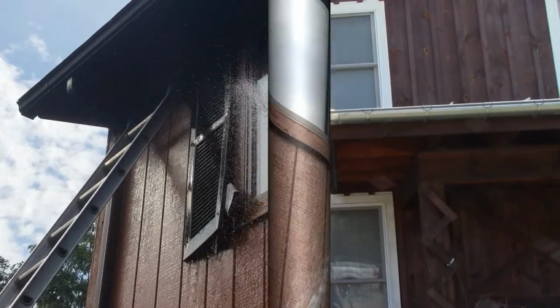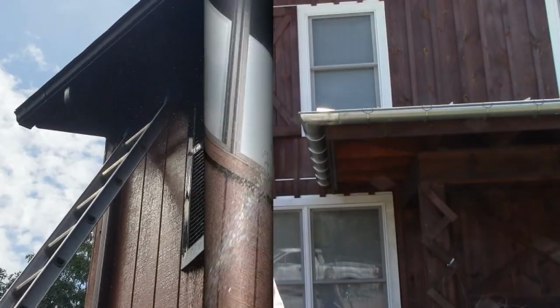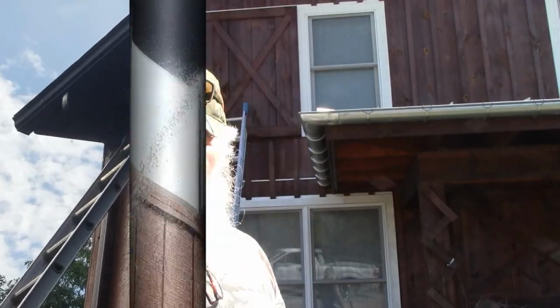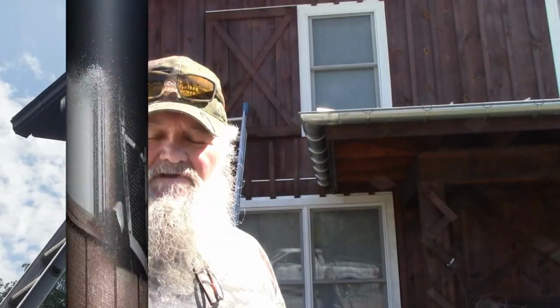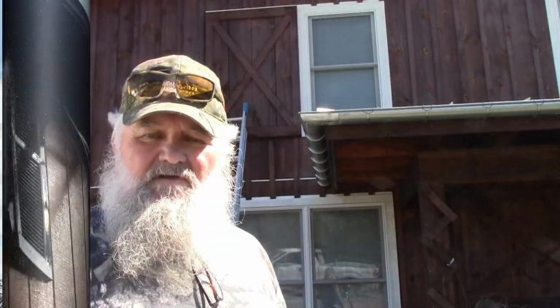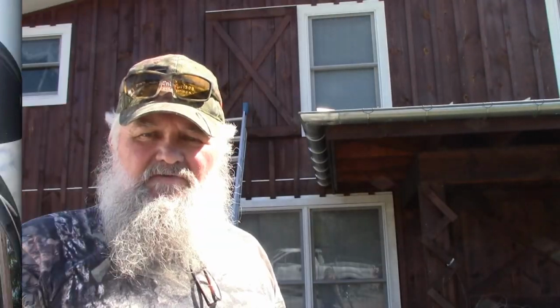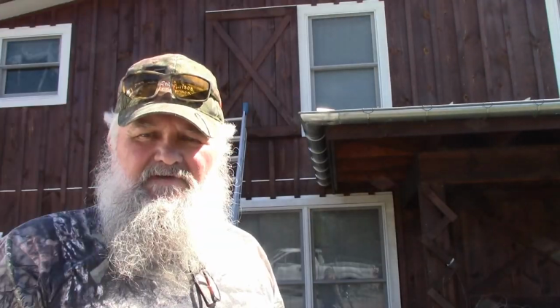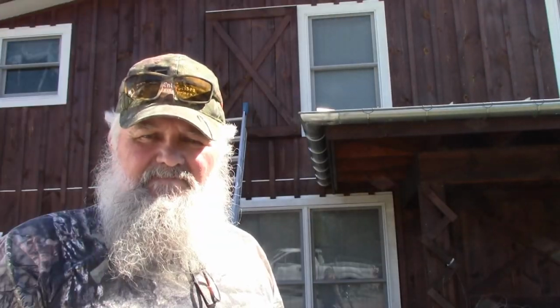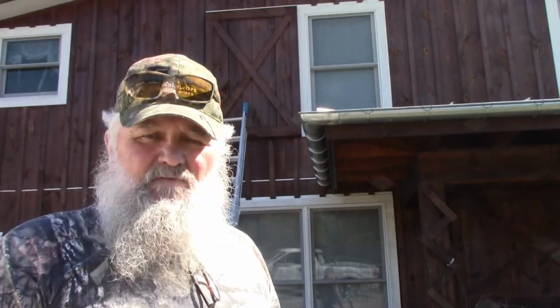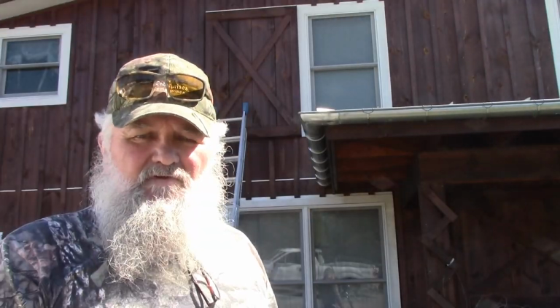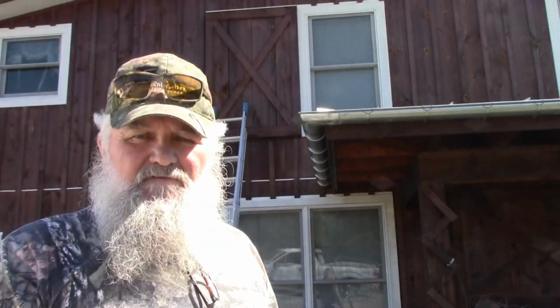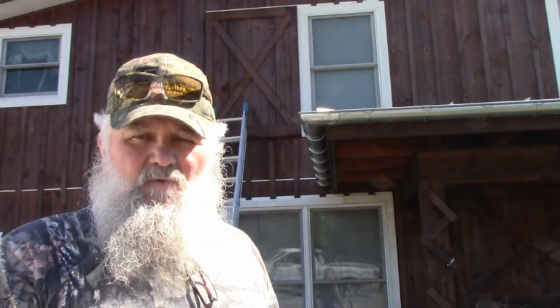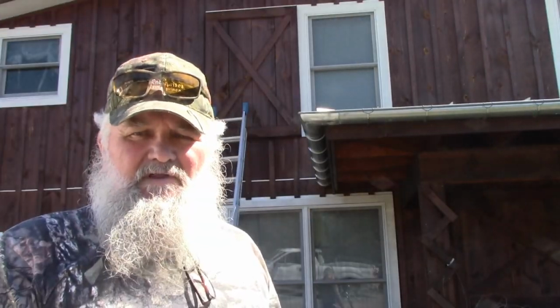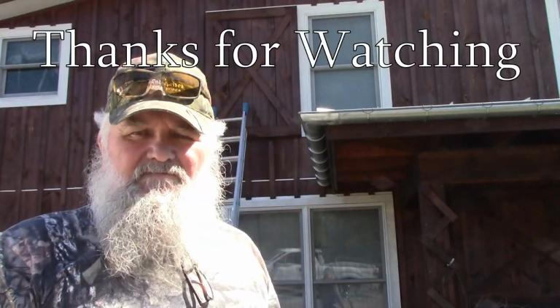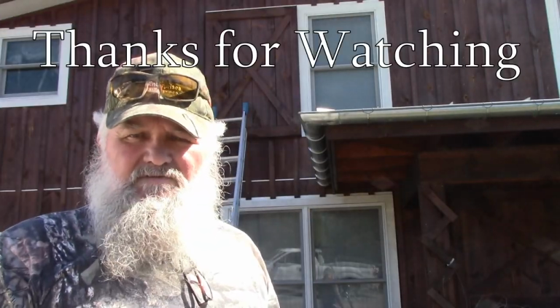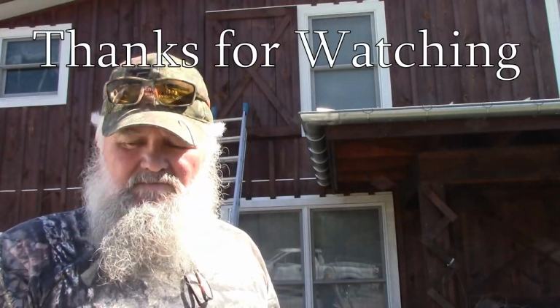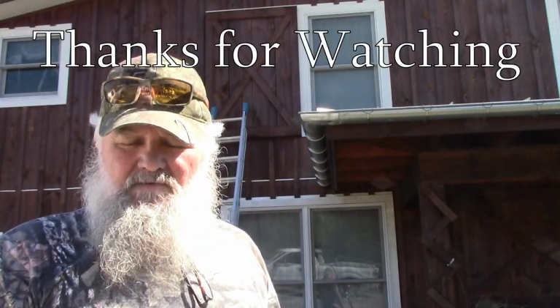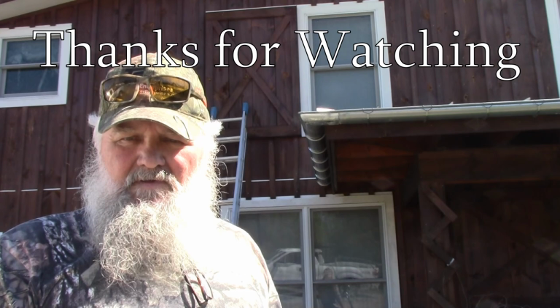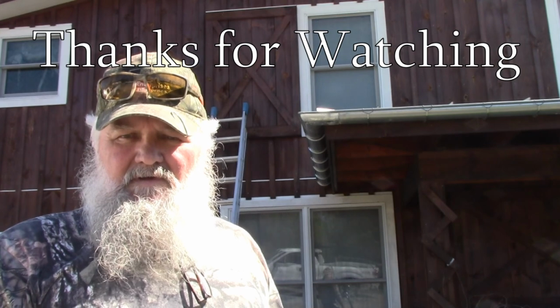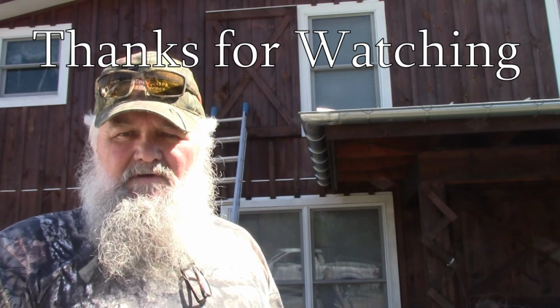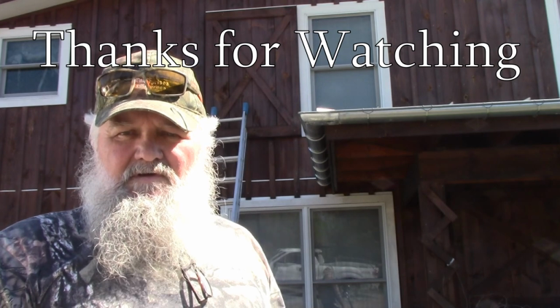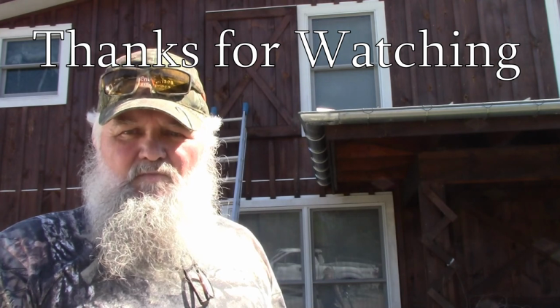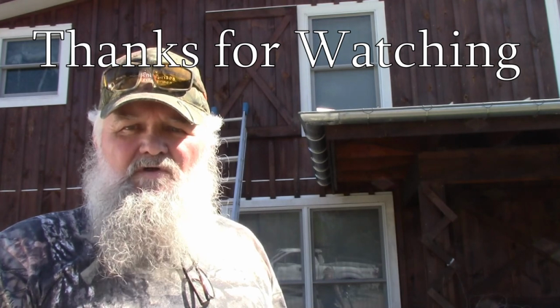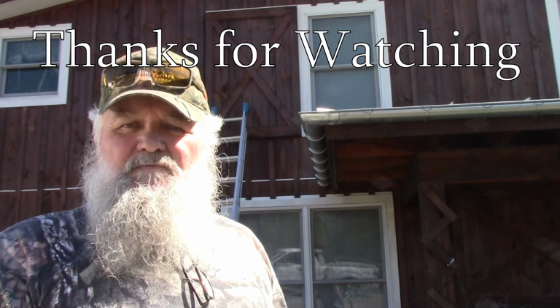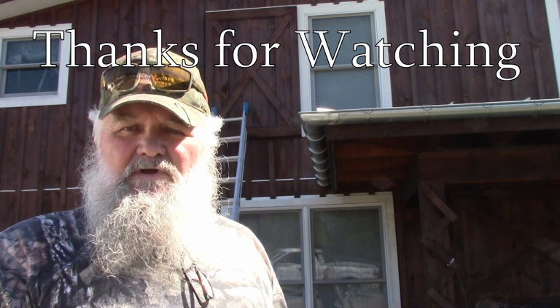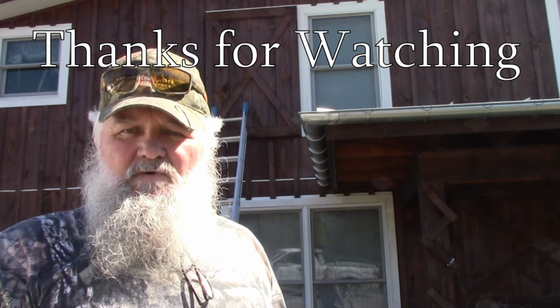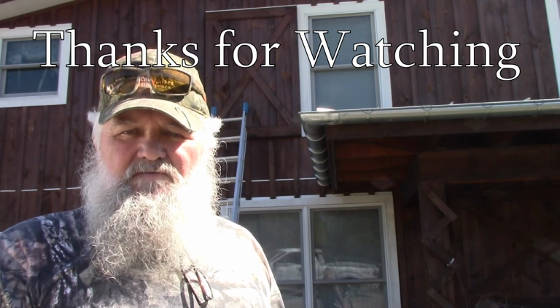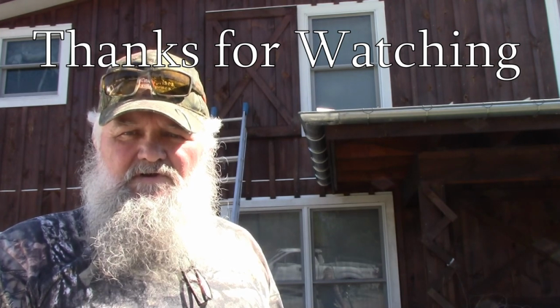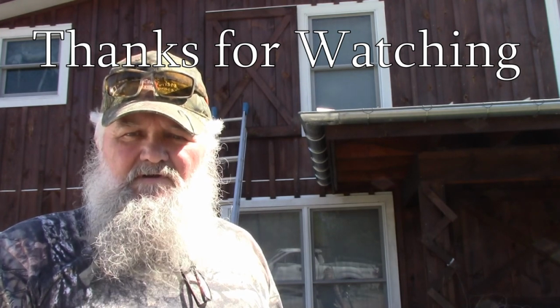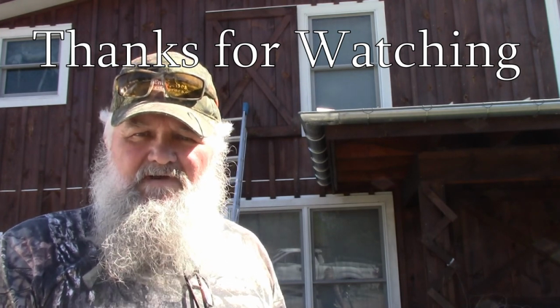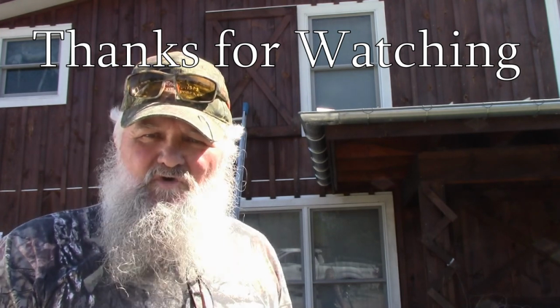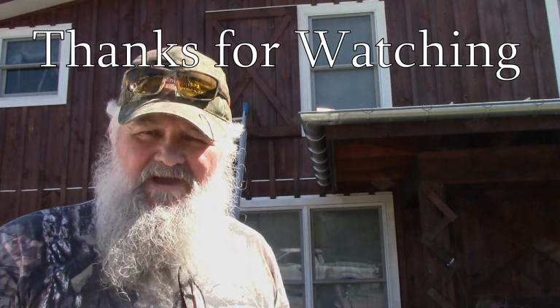This is J.W. Stevens with Nuisance Wildlife Control in Berkeley Springs, West Virginia. Have a good day.